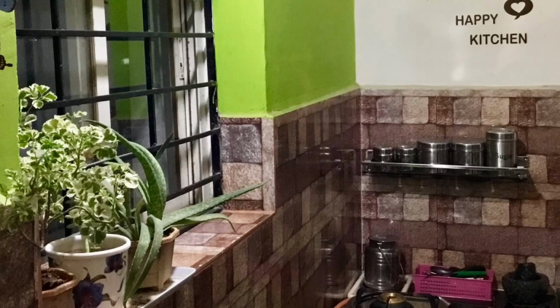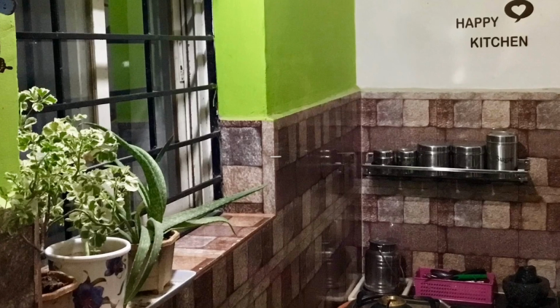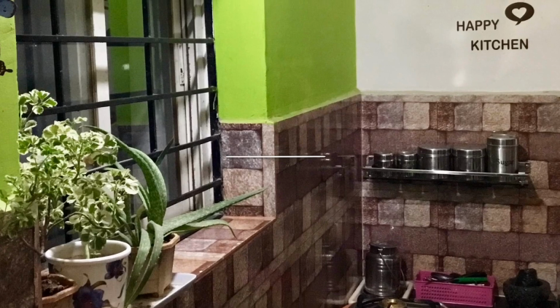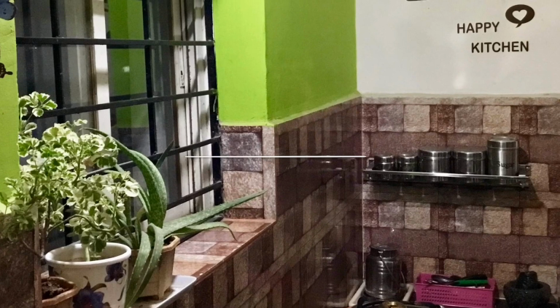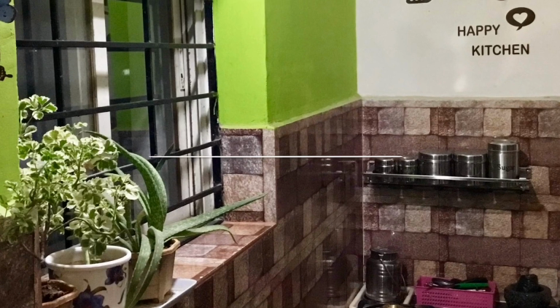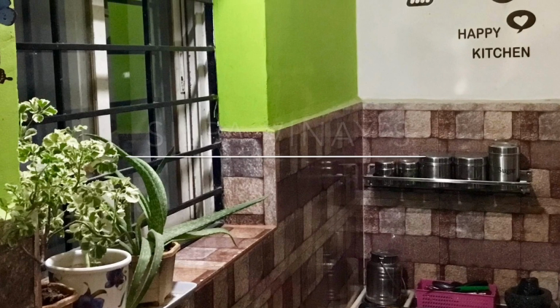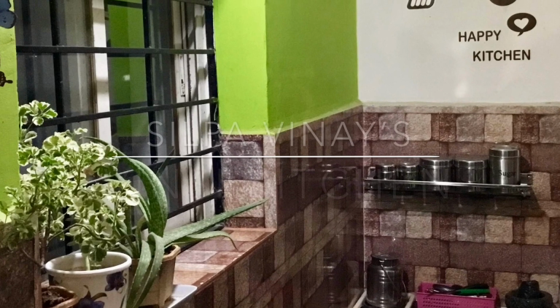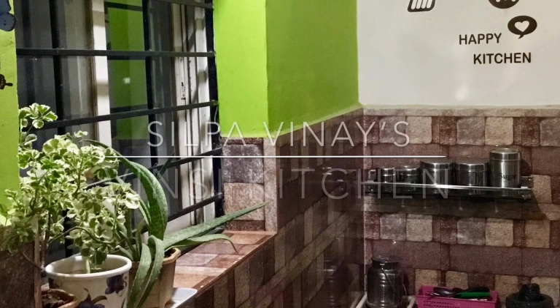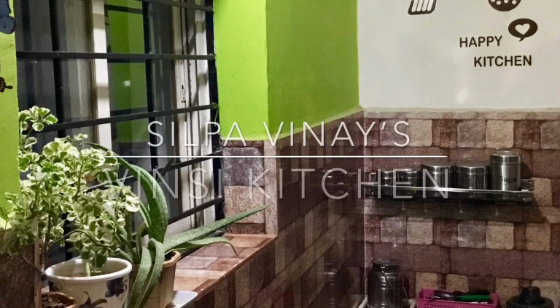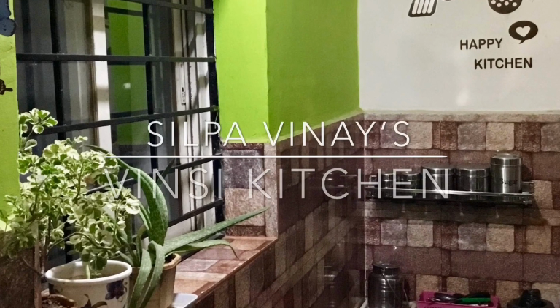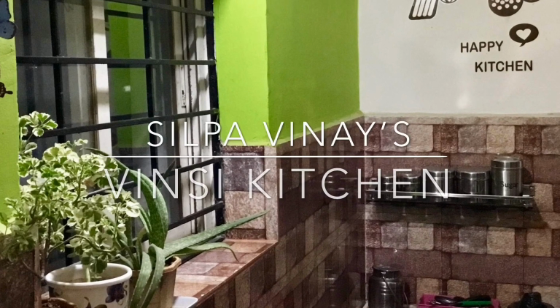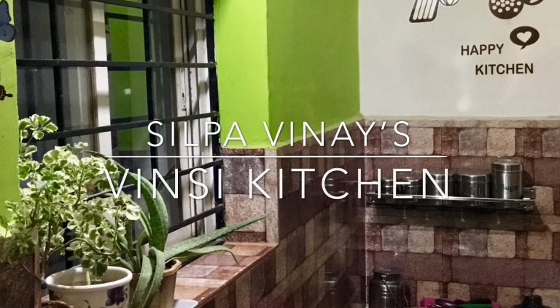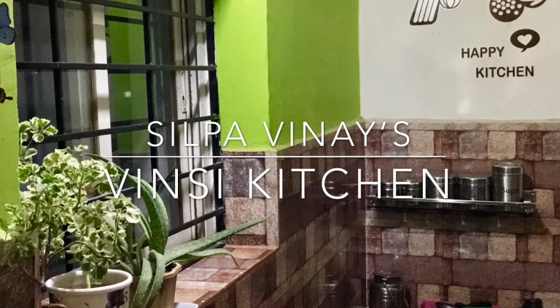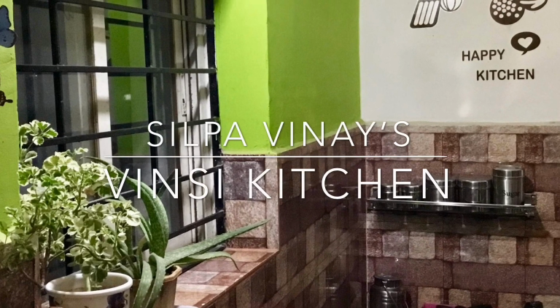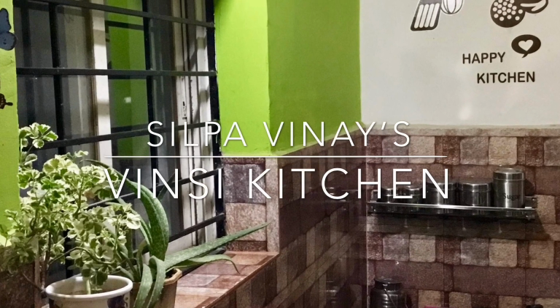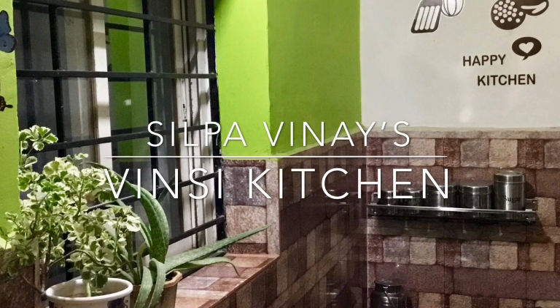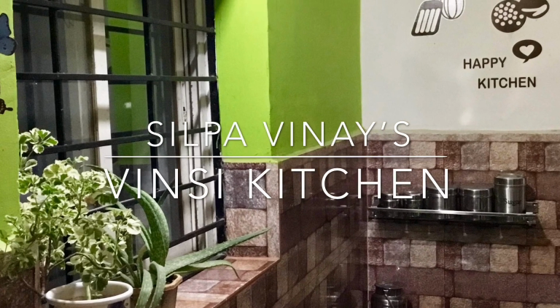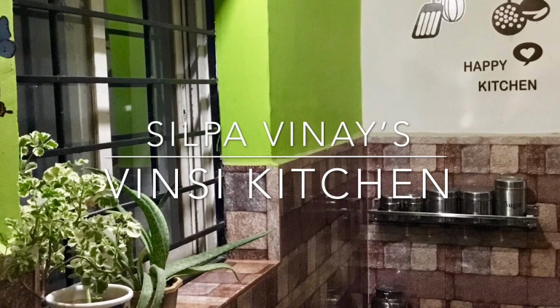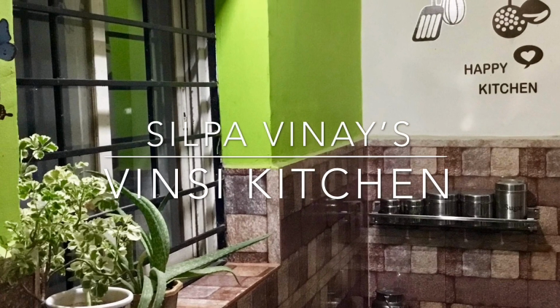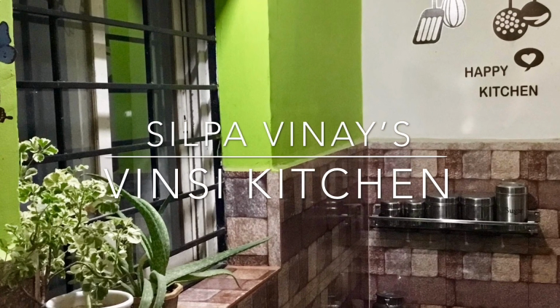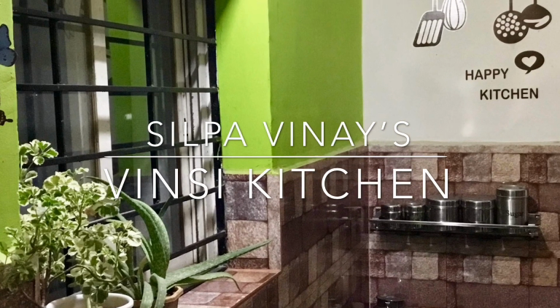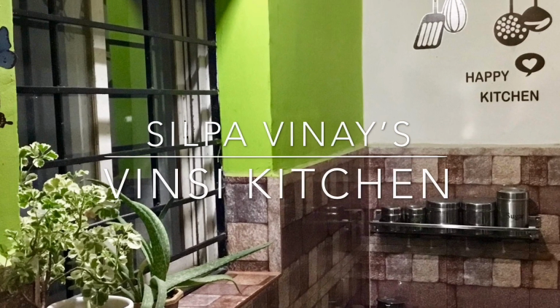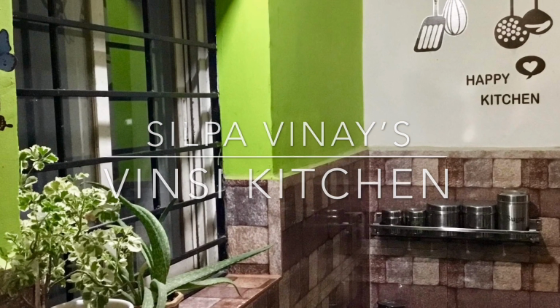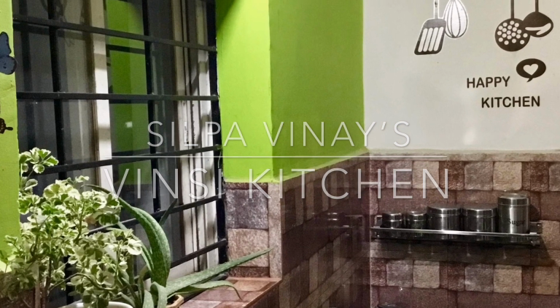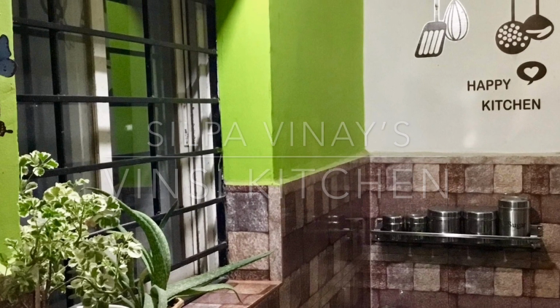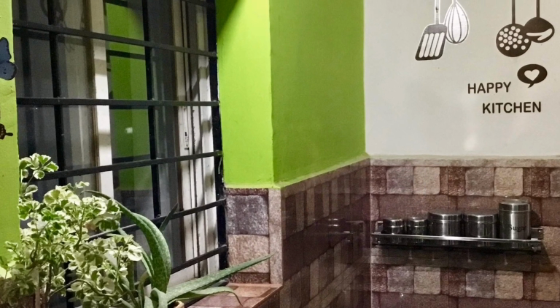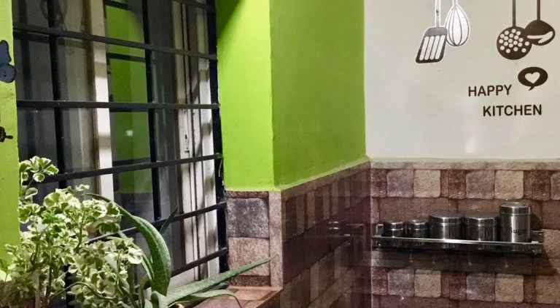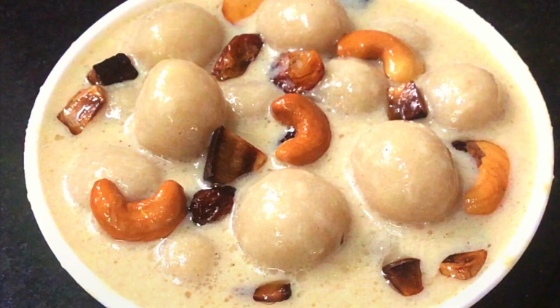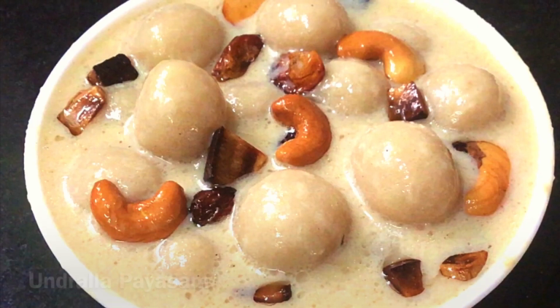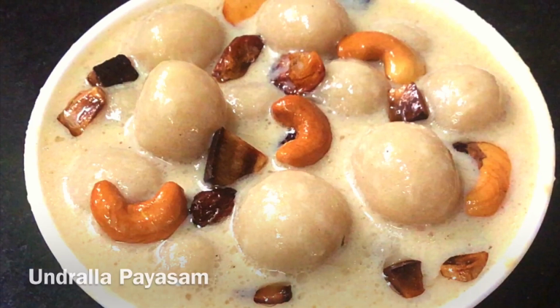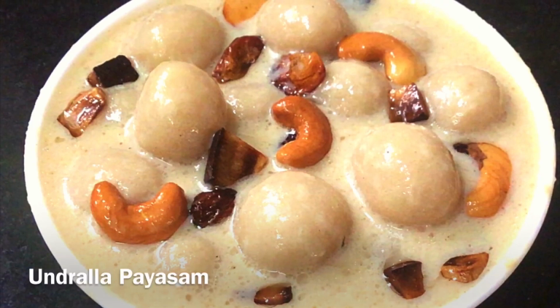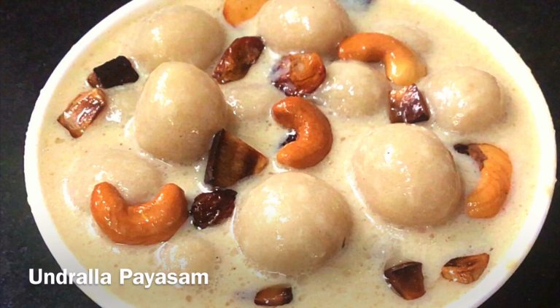Hi, I am Silpa. Welcome to Vinci Kitchen. Today, we have a special recipe for Vinci.